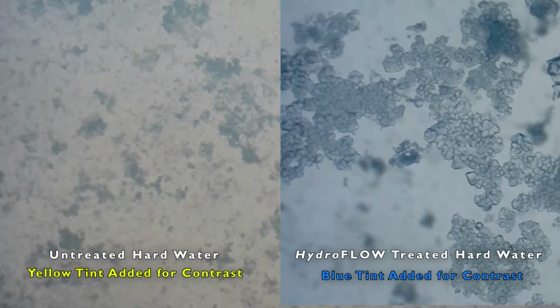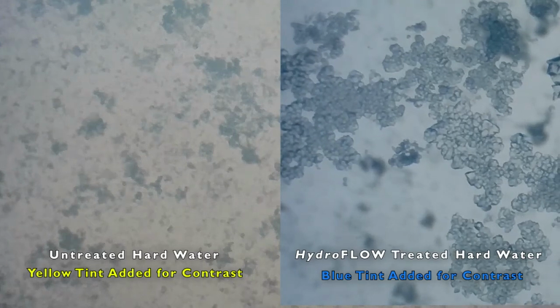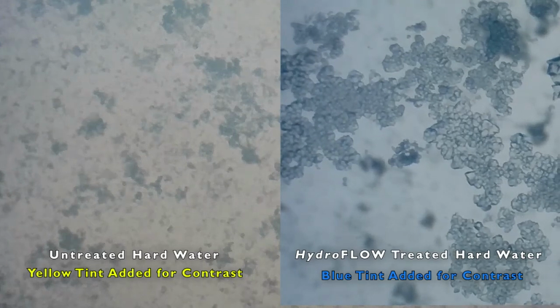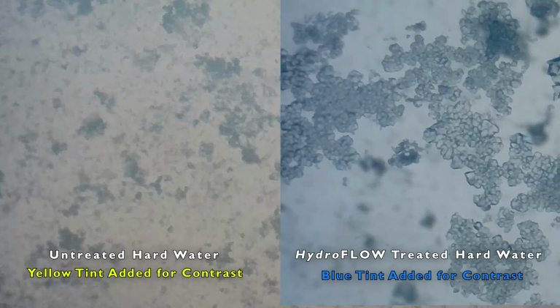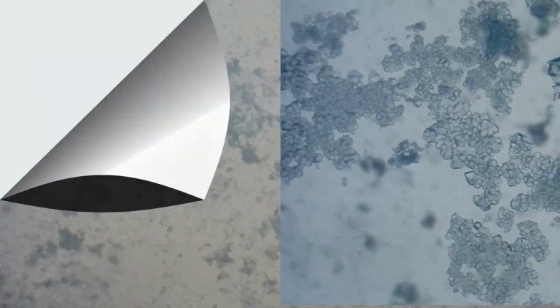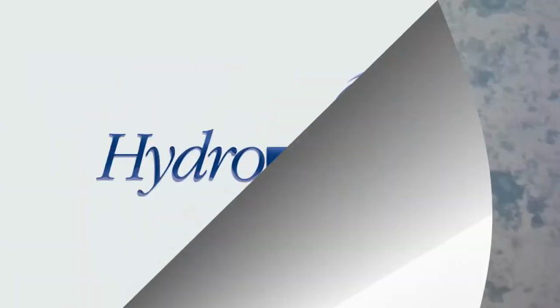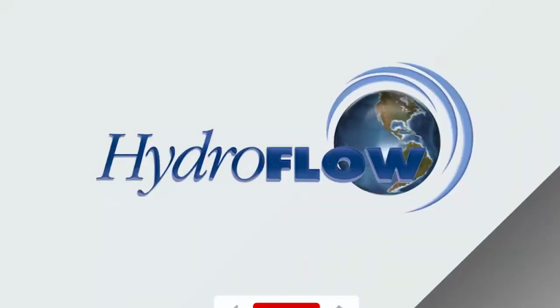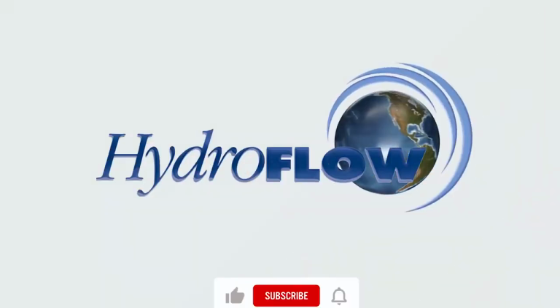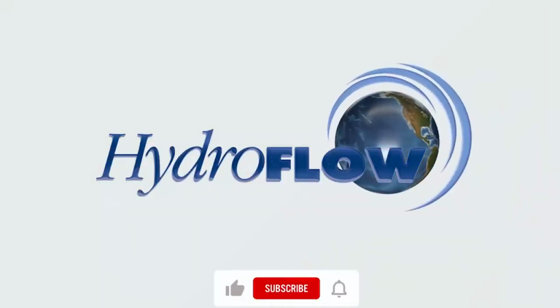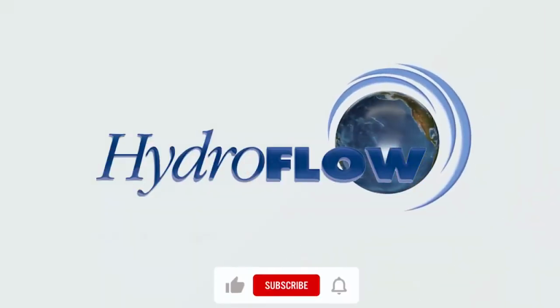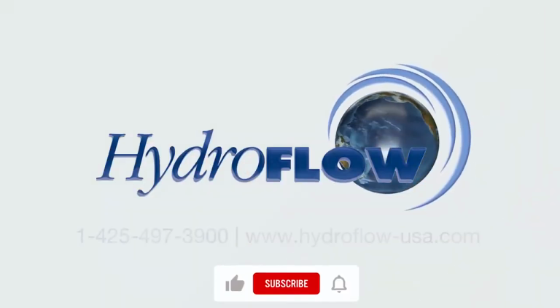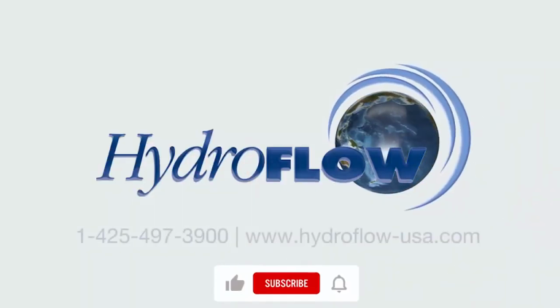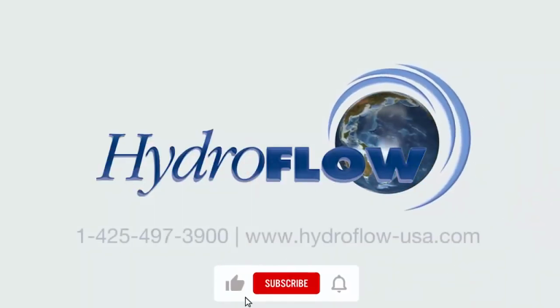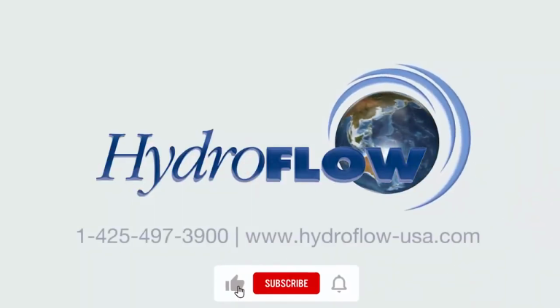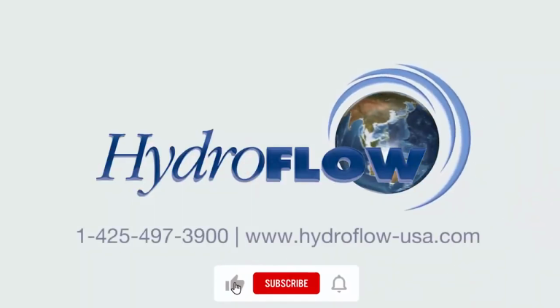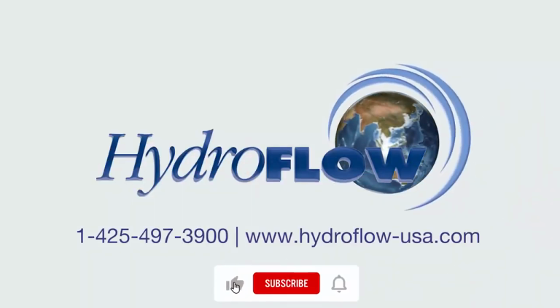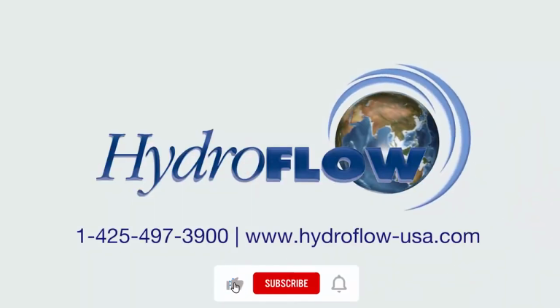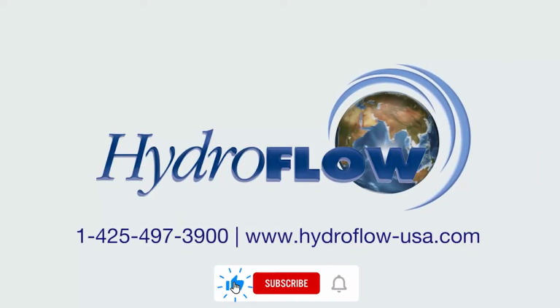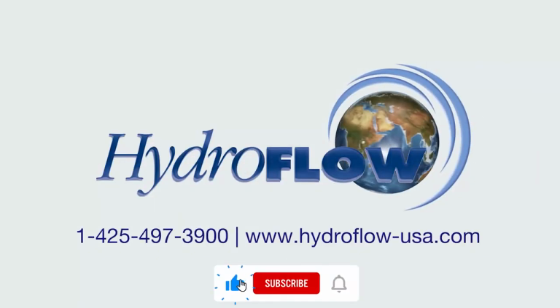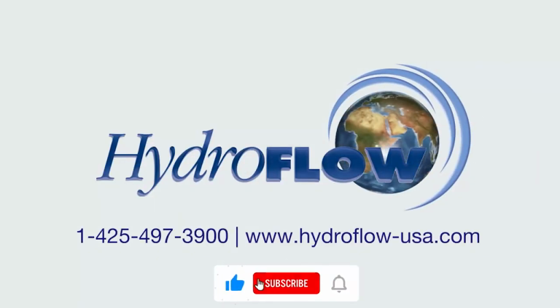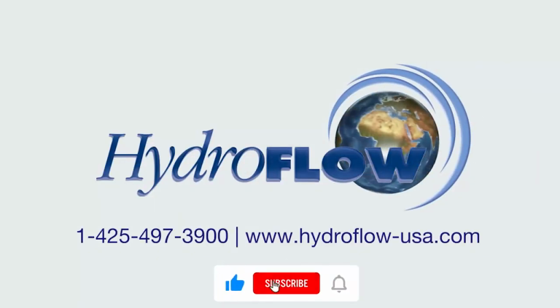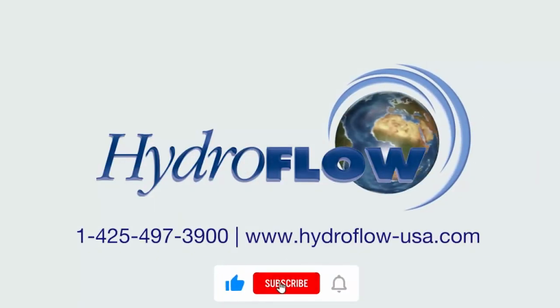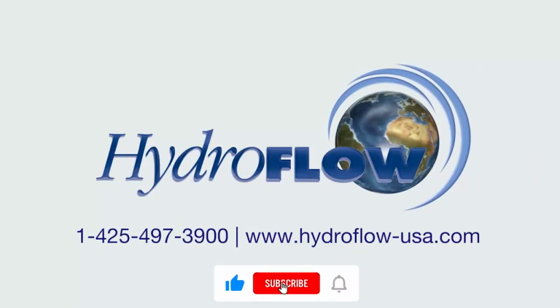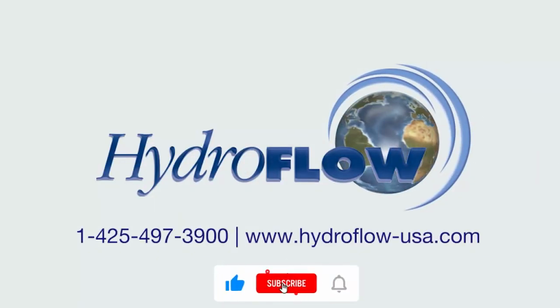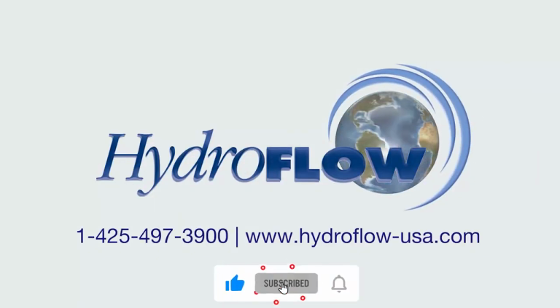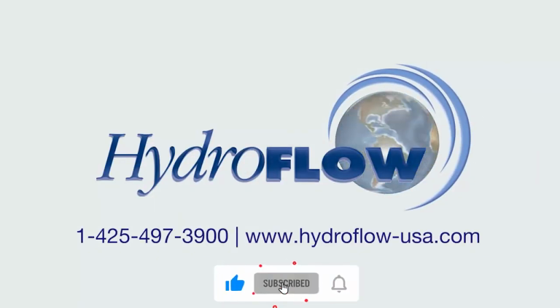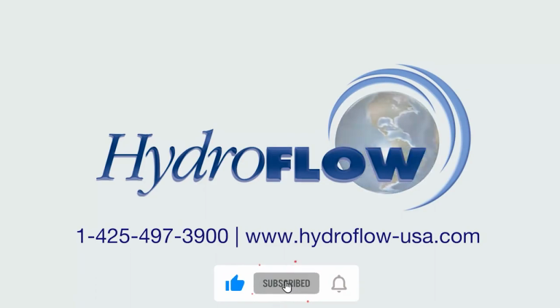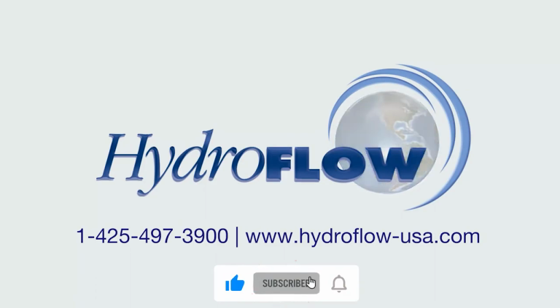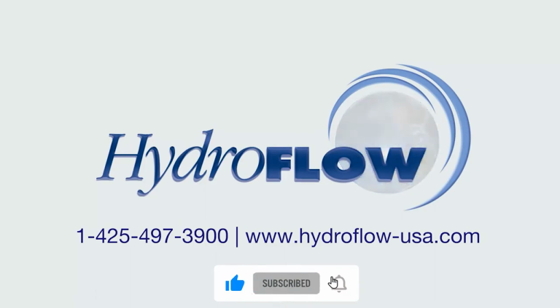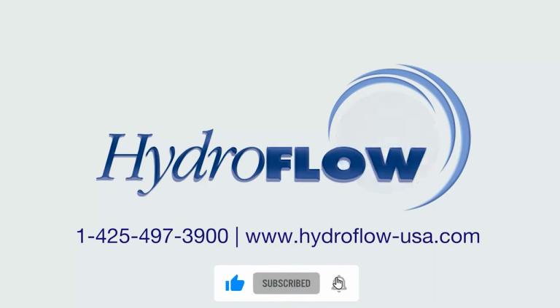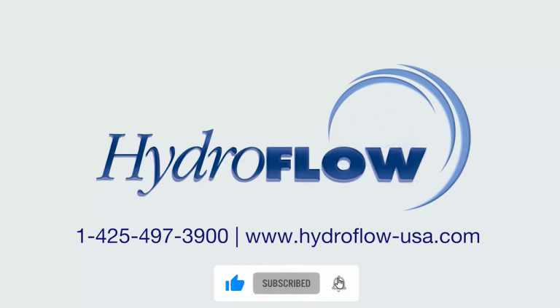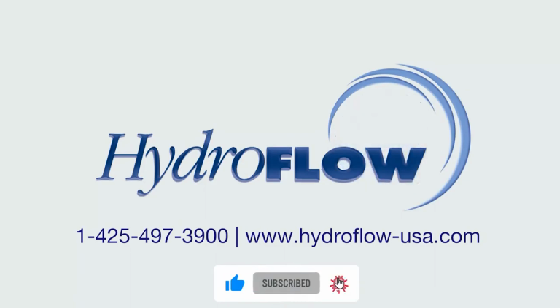Thank you for watching this video. We hope you enjoyed it. Remember to like, subscribe, share, and ring that bell!